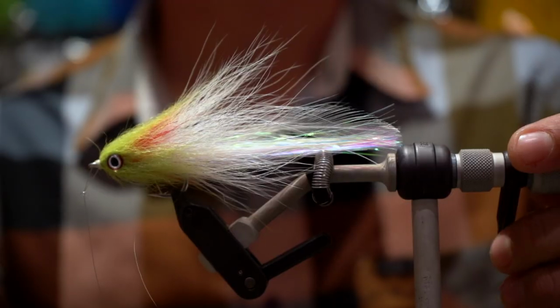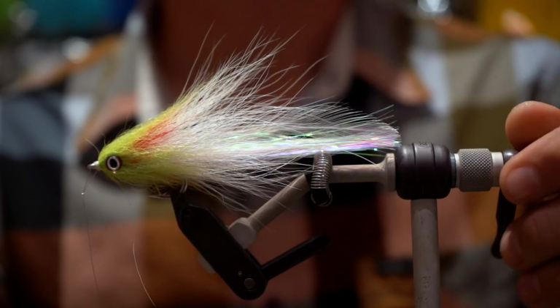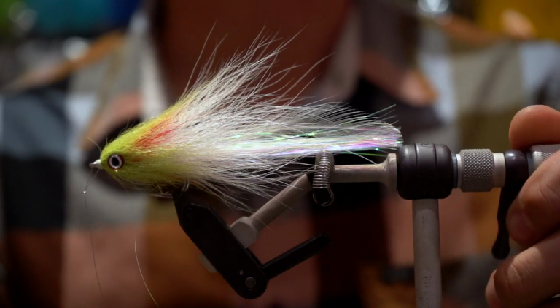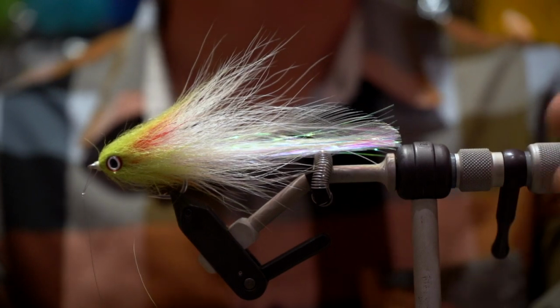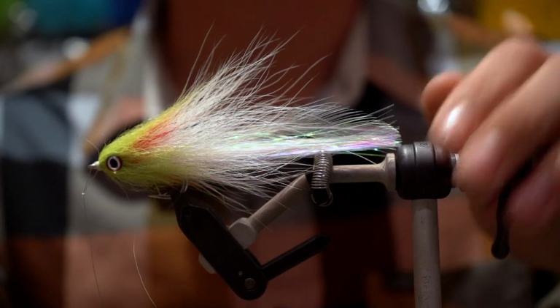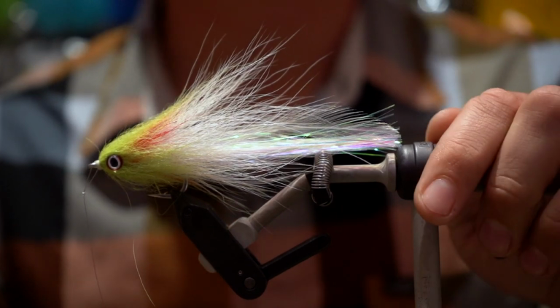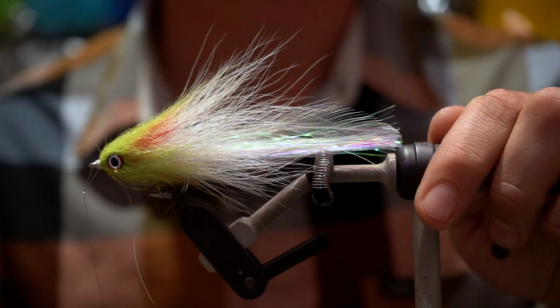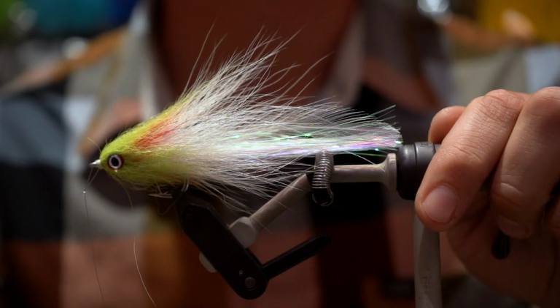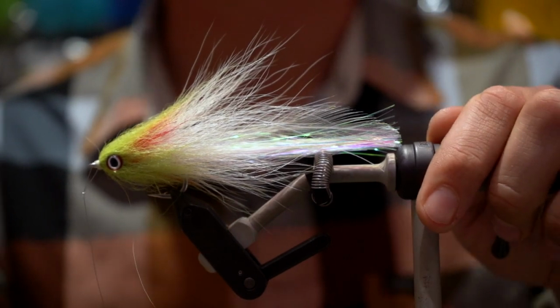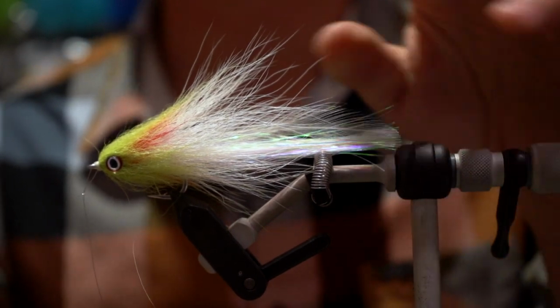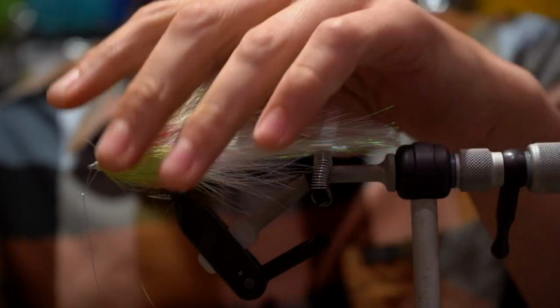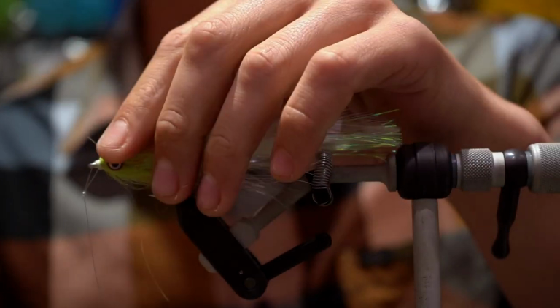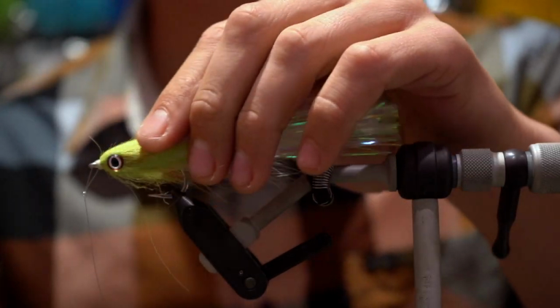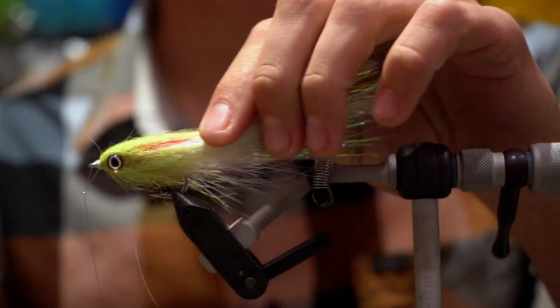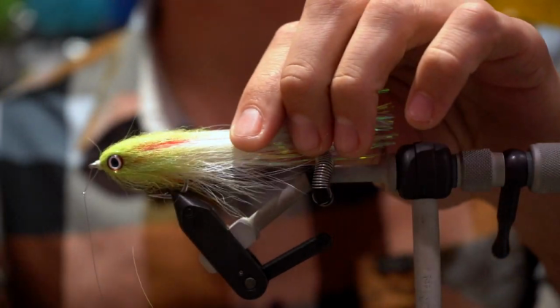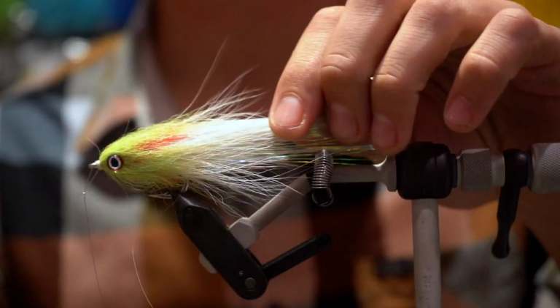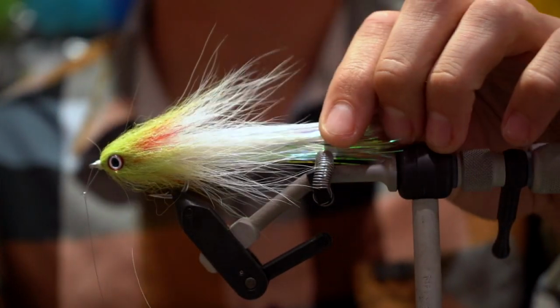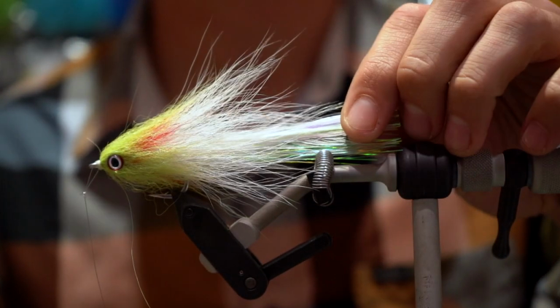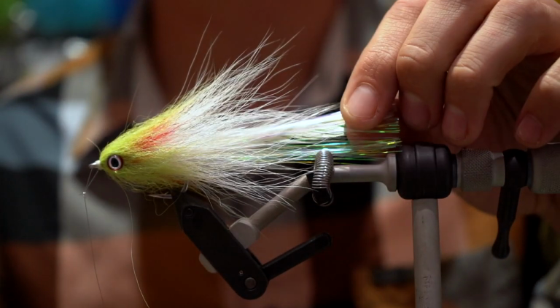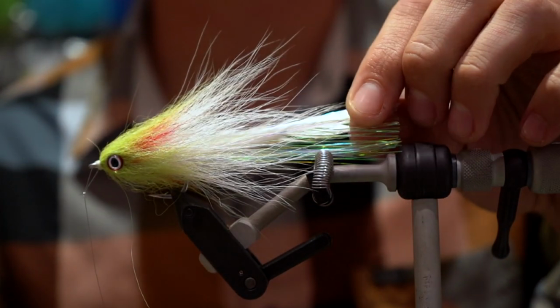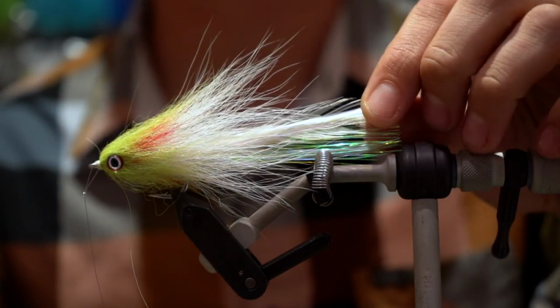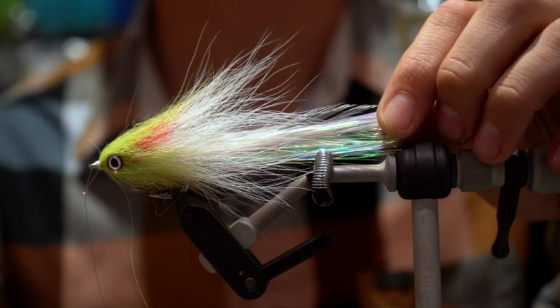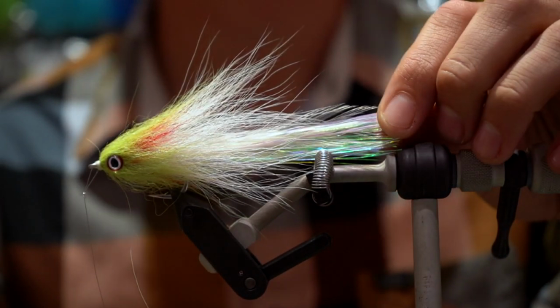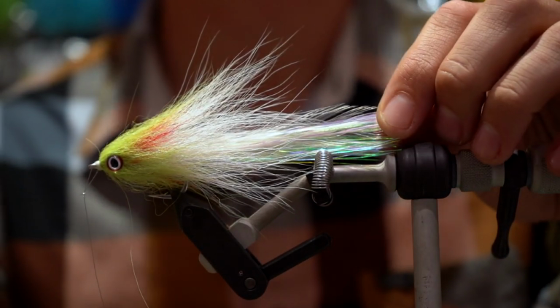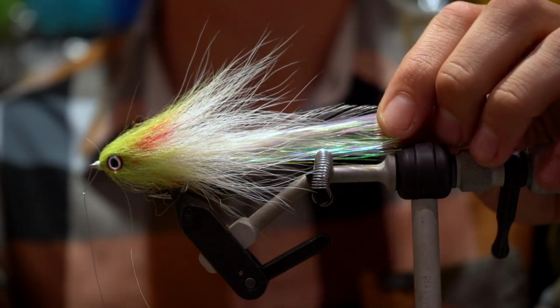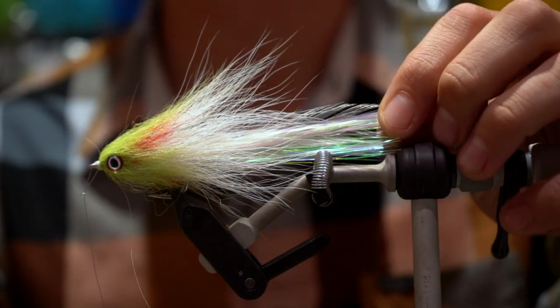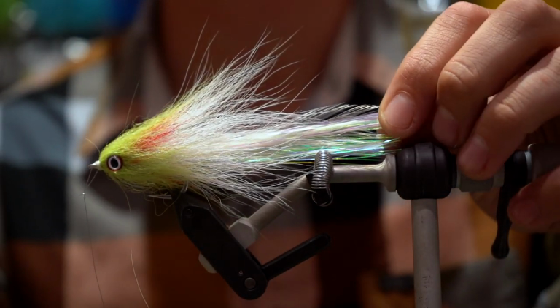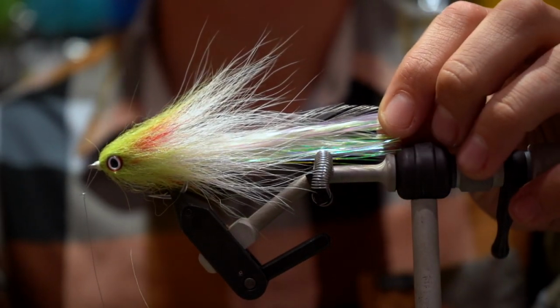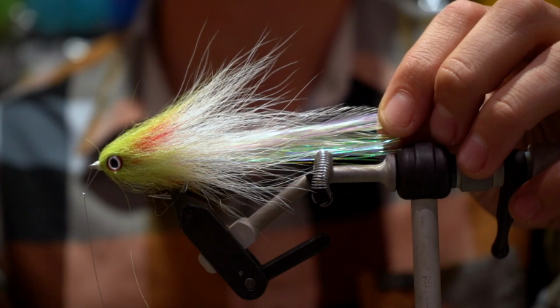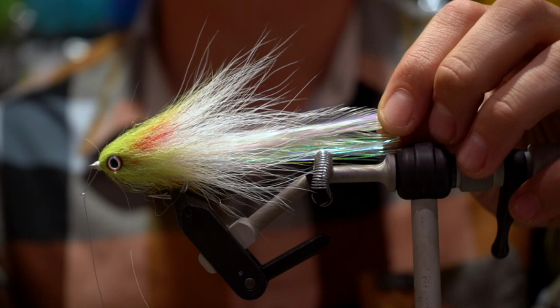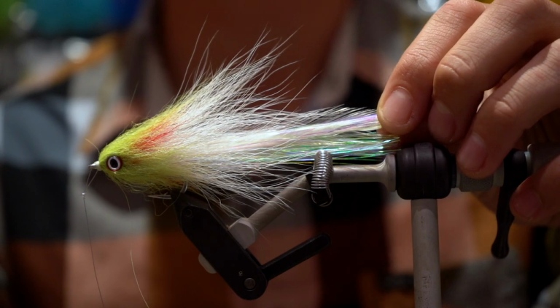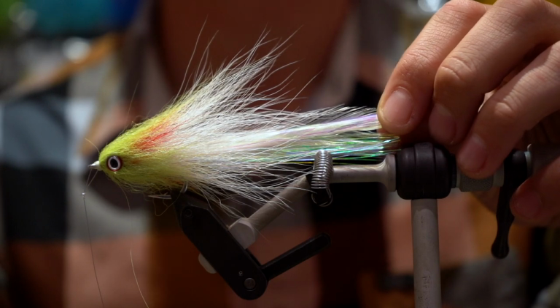Hey there, I'm Ben Engel. We're tying the Looks Better Wet Baitfish, shortened to the LB-Dub.